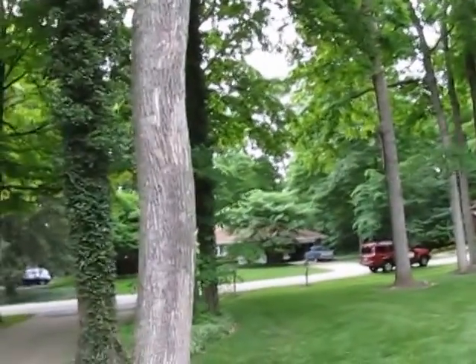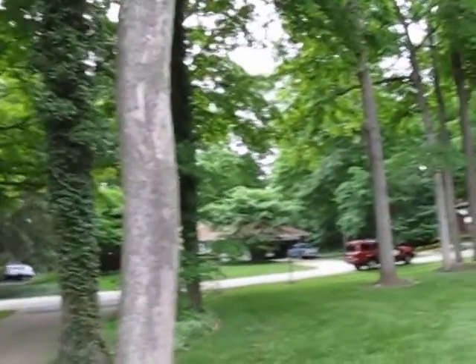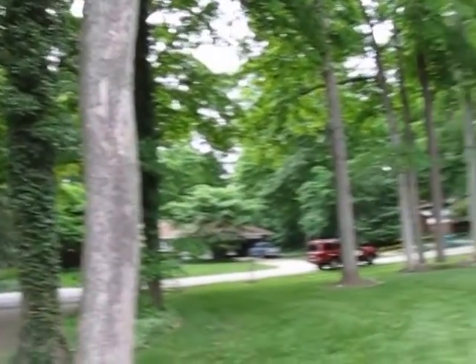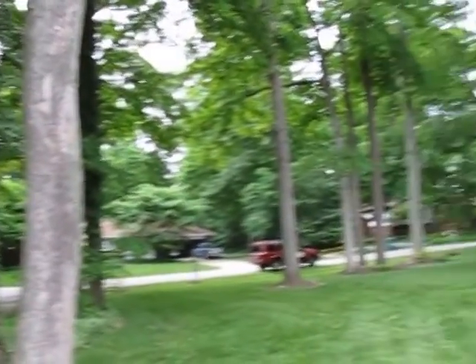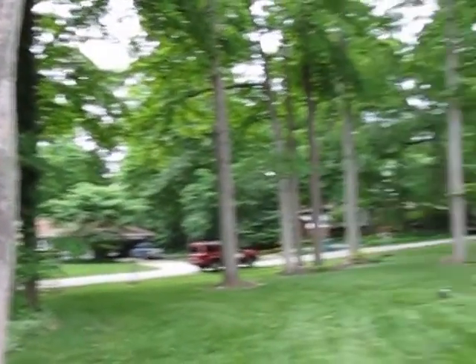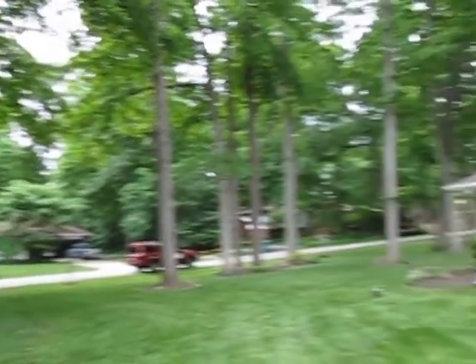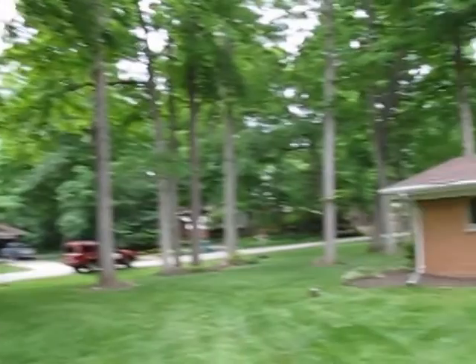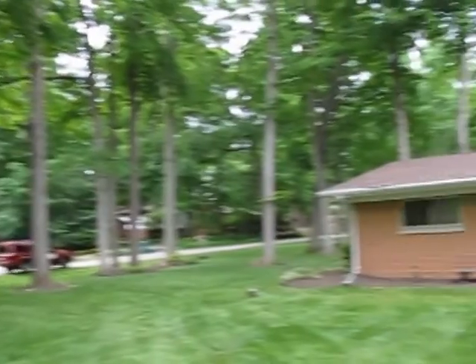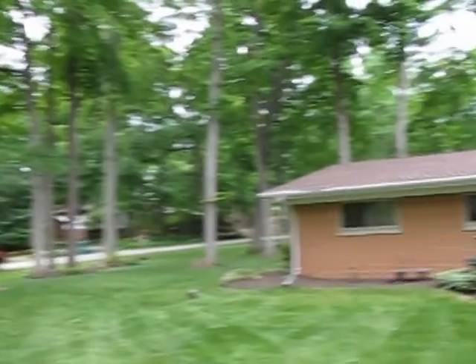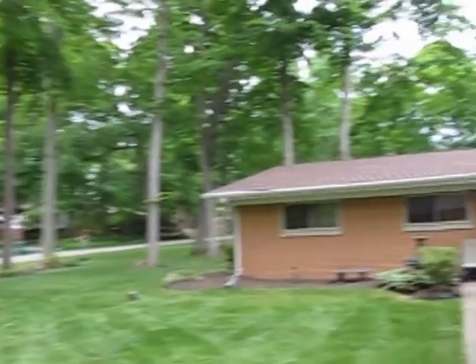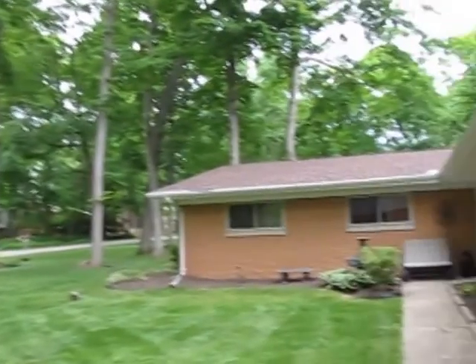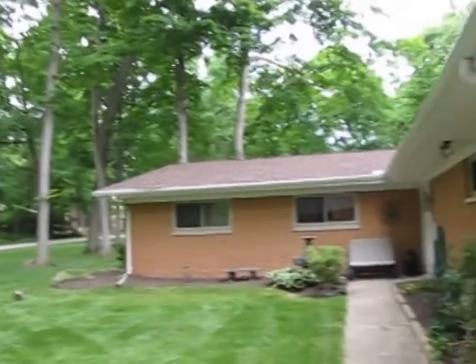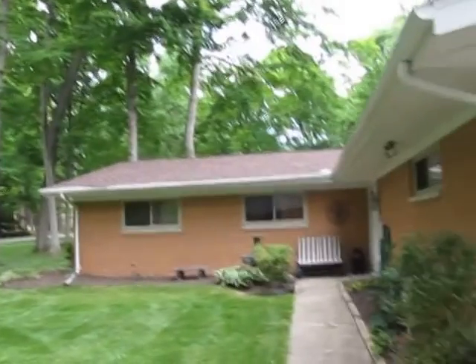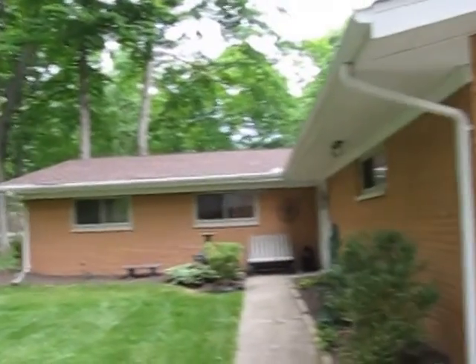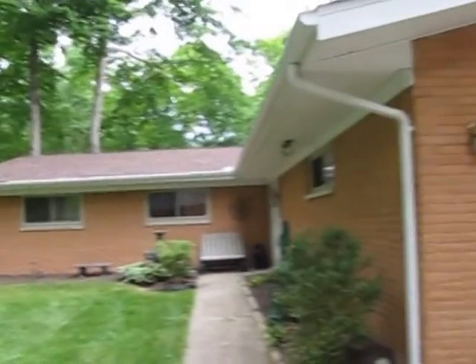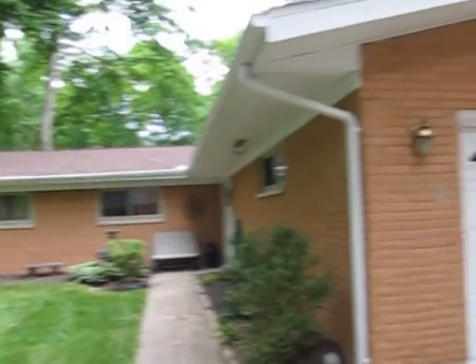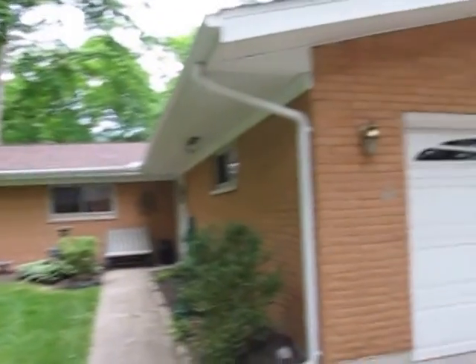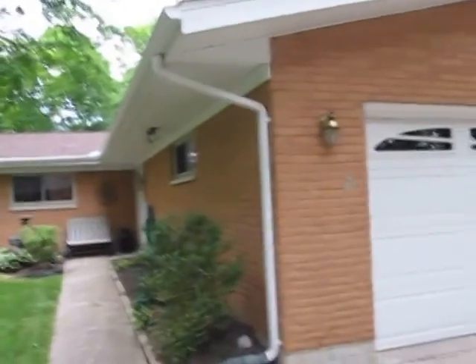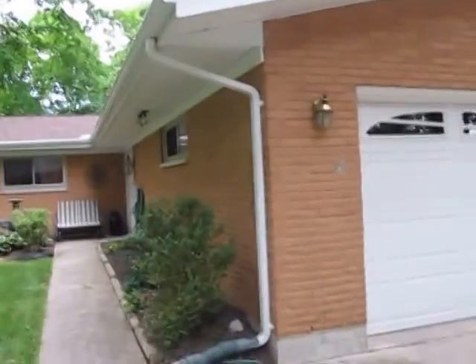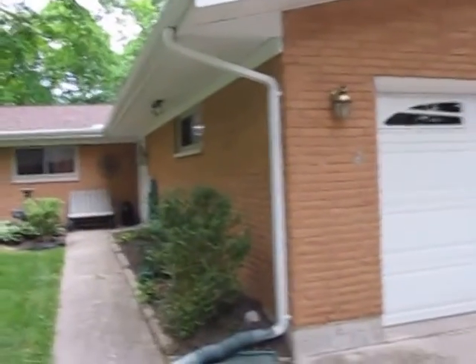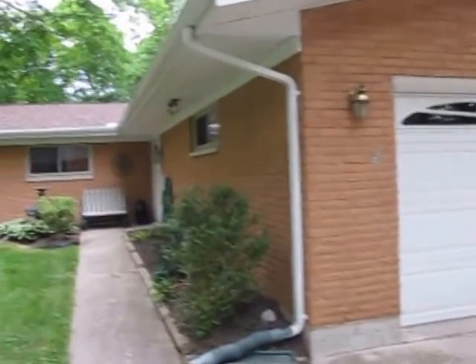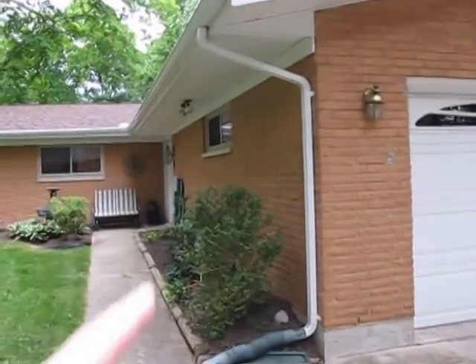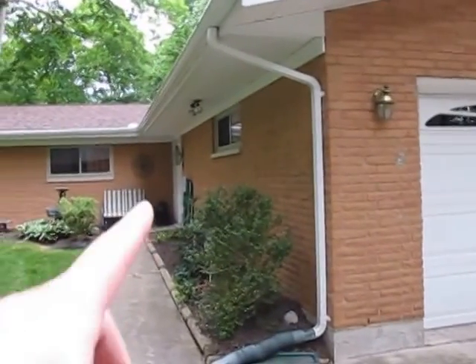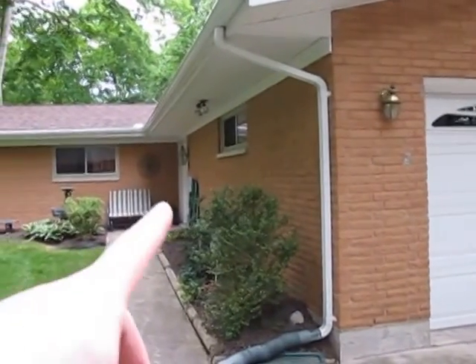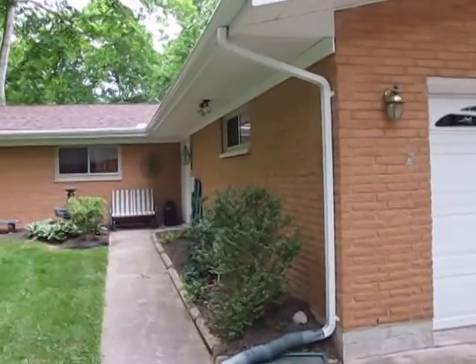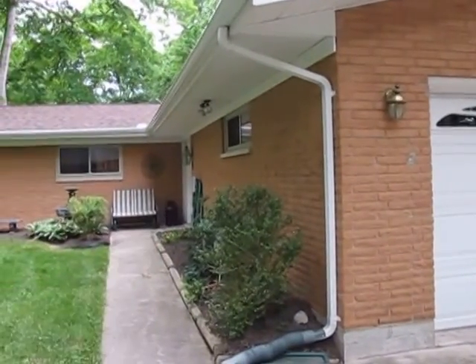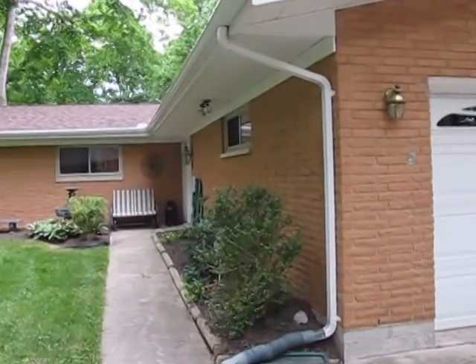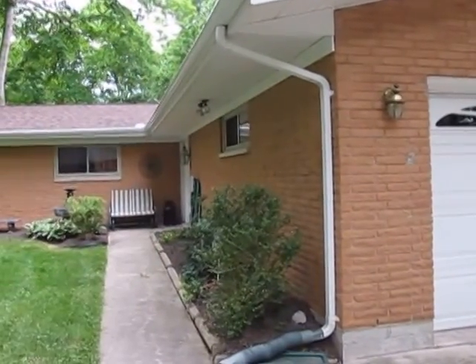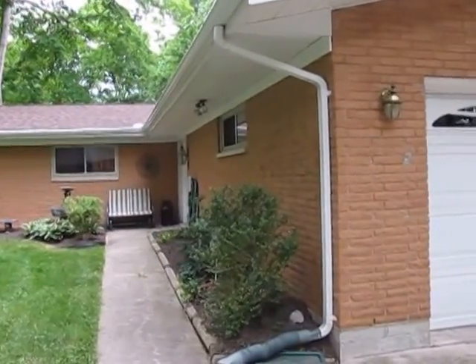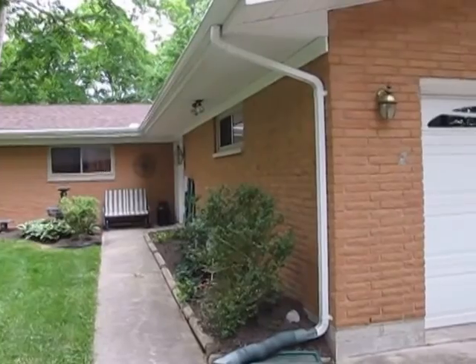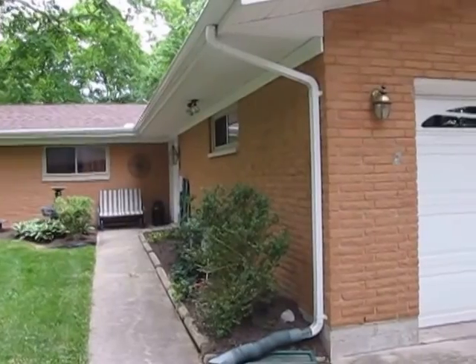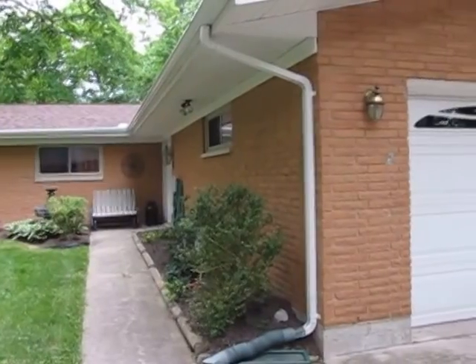Before we go inside, we're going to check out the backyard, and then after the backyard we'll come through the front door. I'll meet you out back.